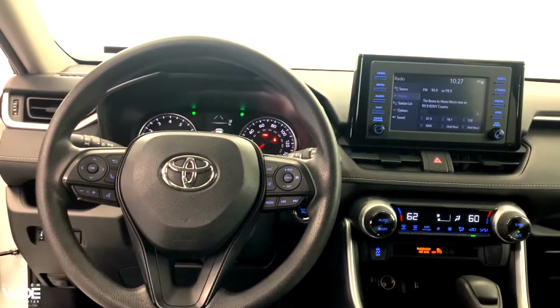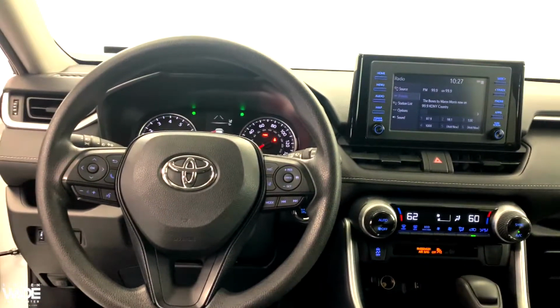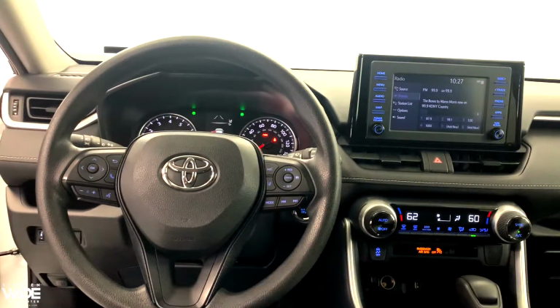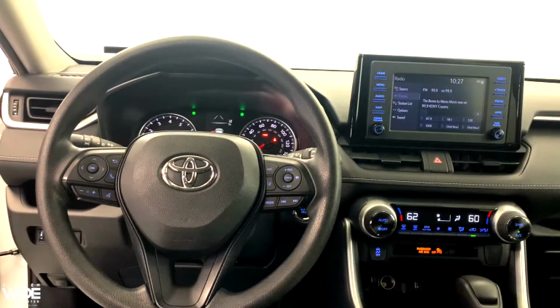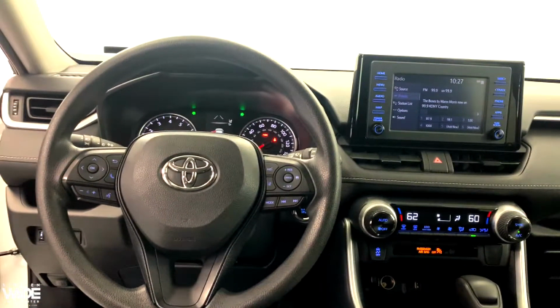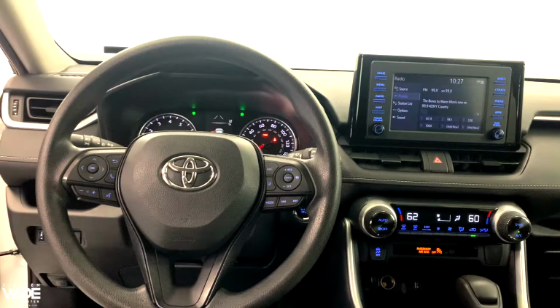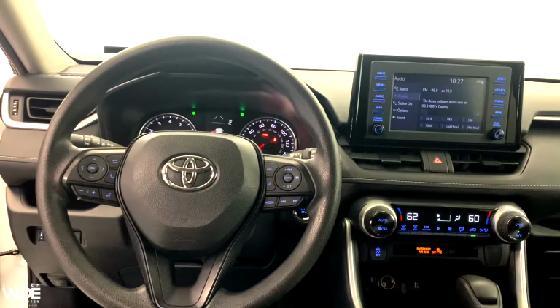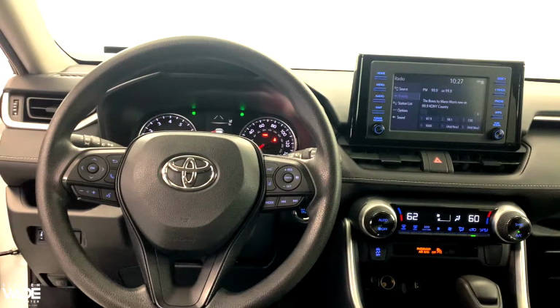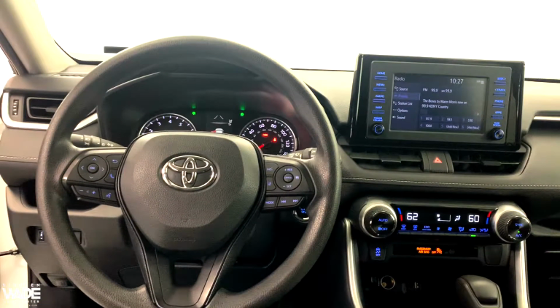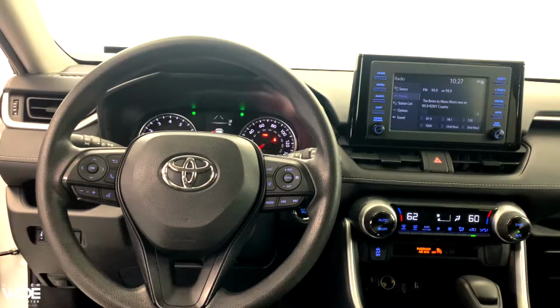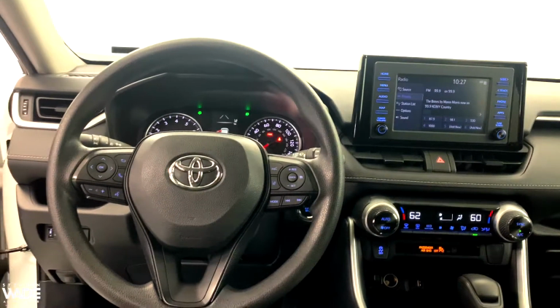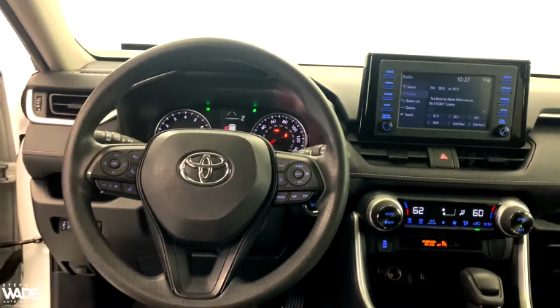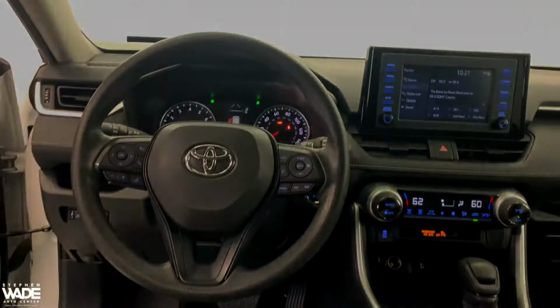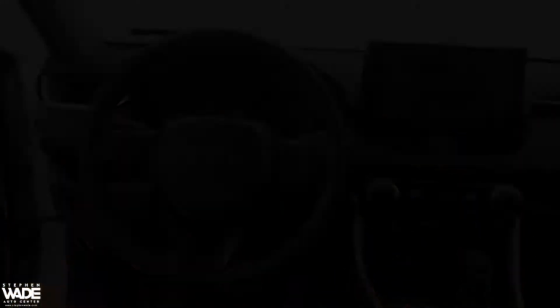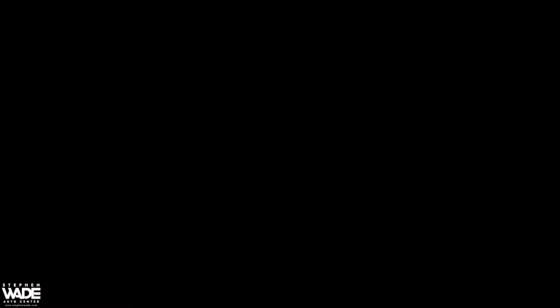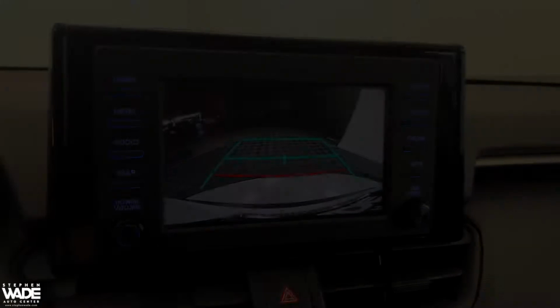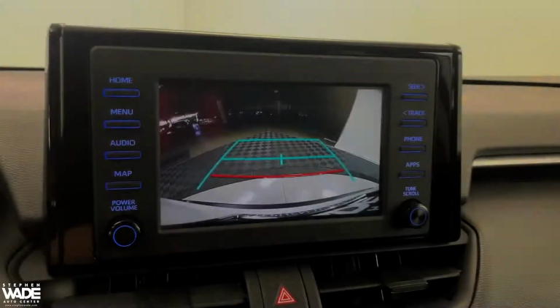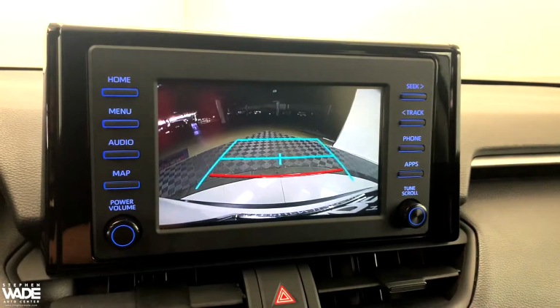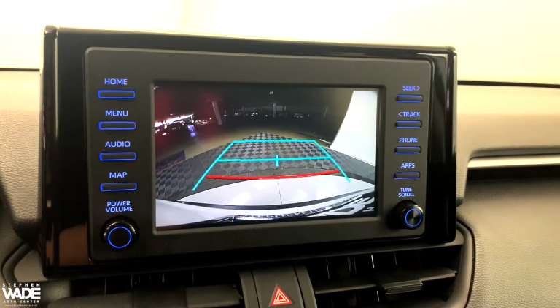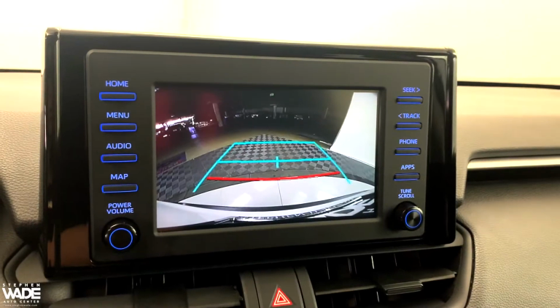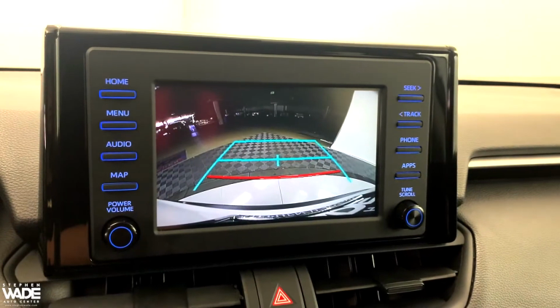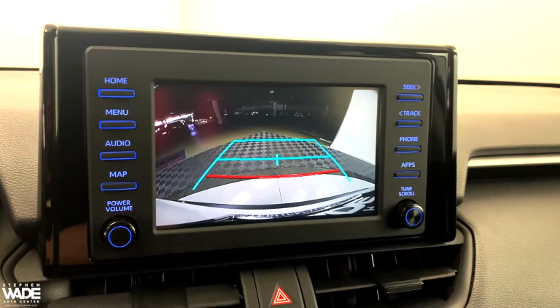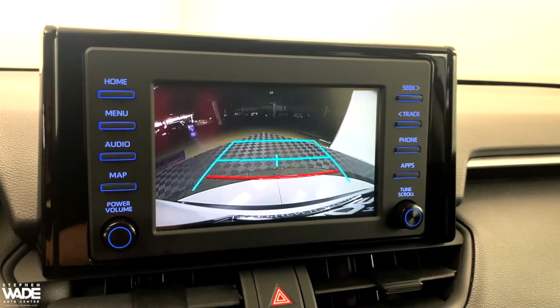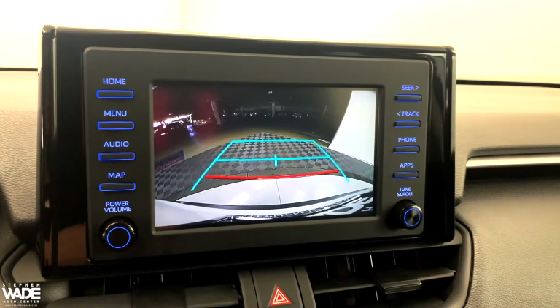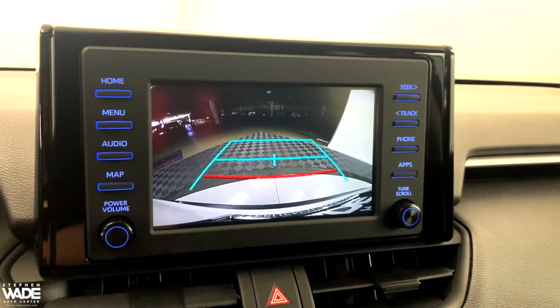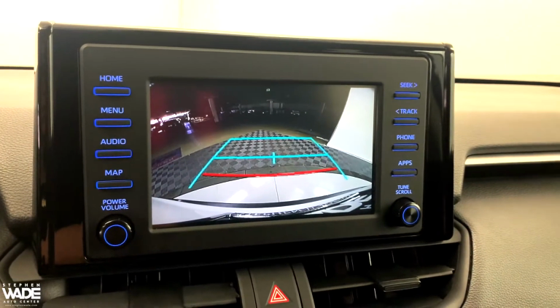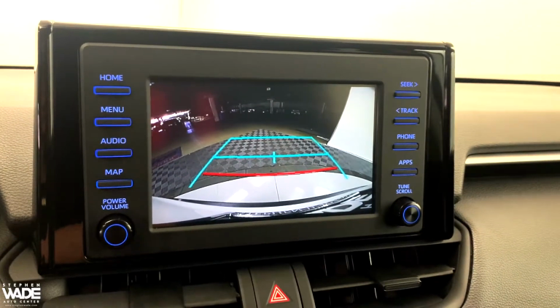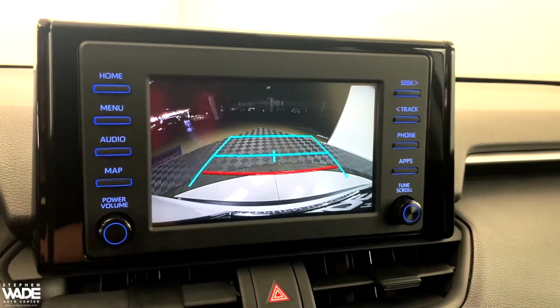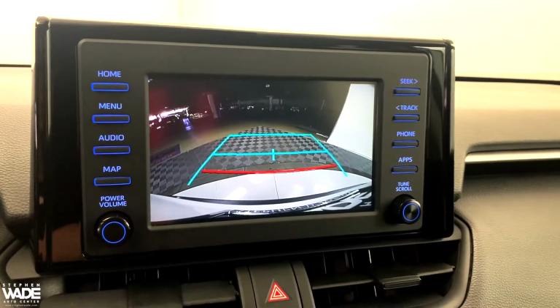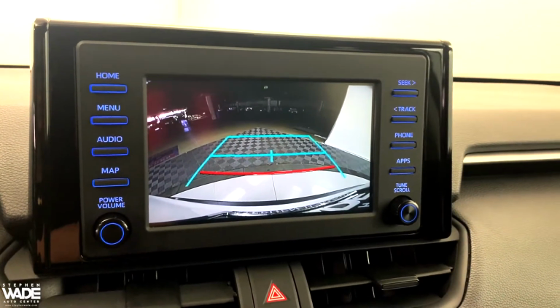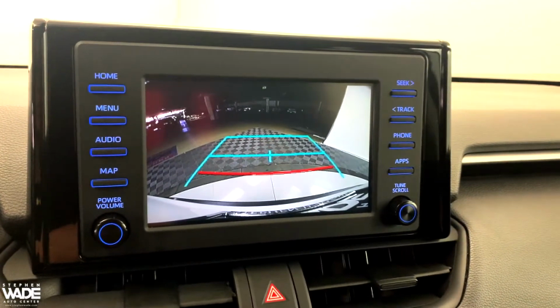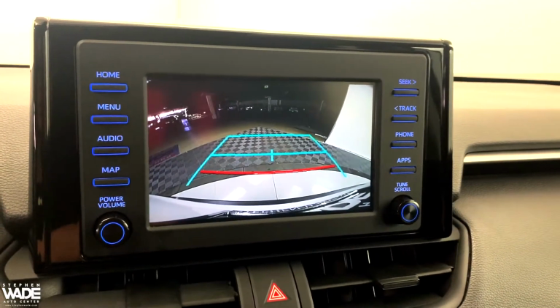Here you can see the power outlet. This vehicle also comes with a back up camera.